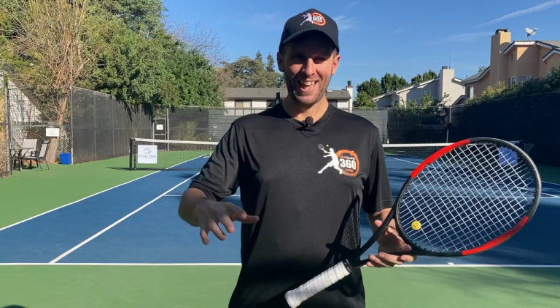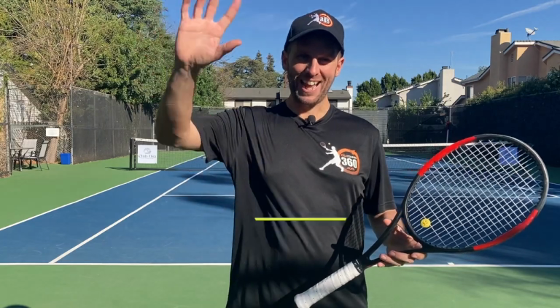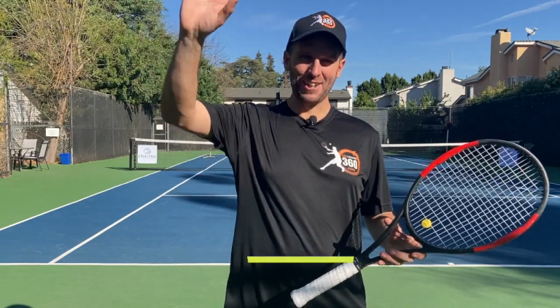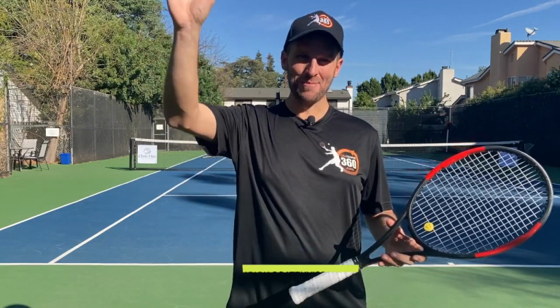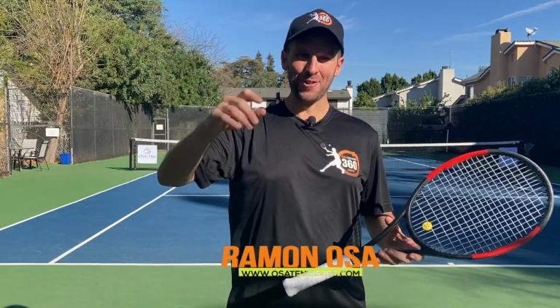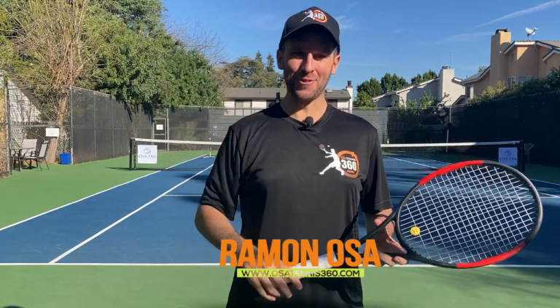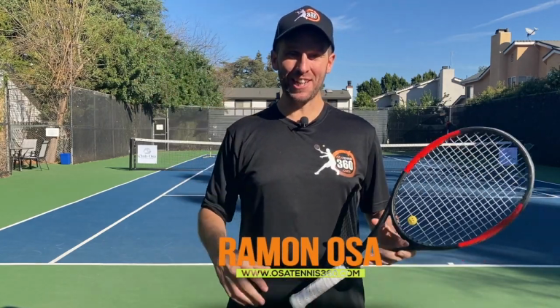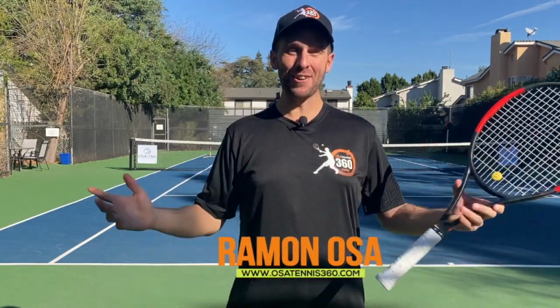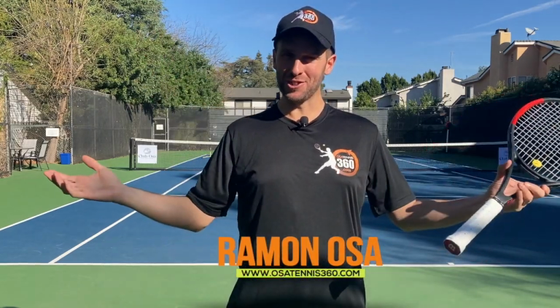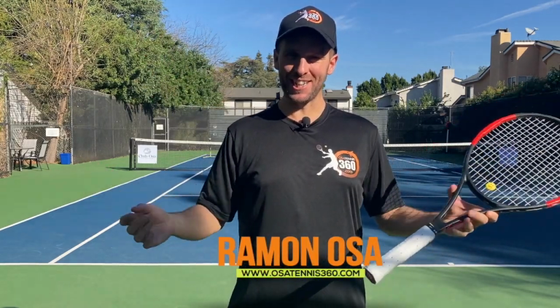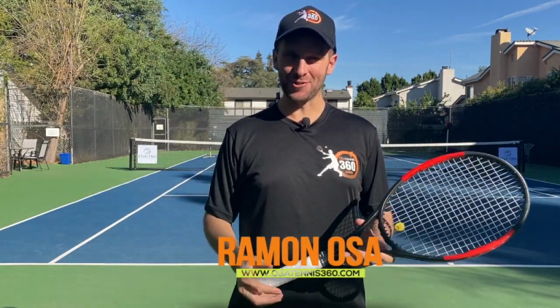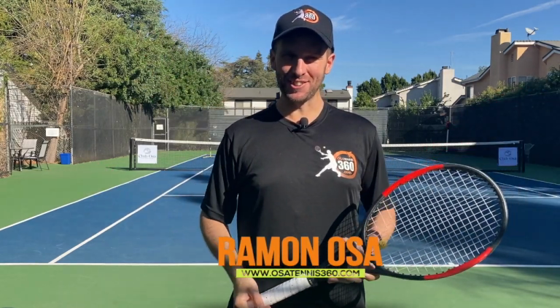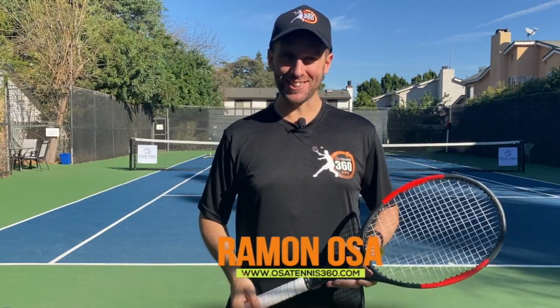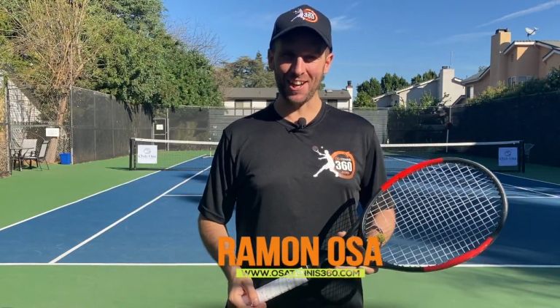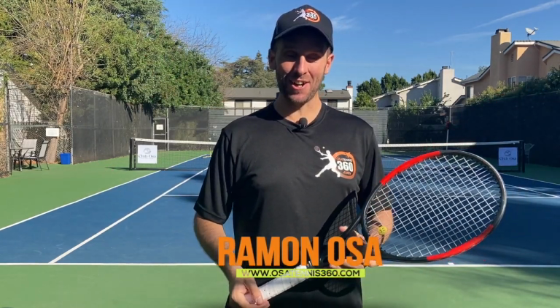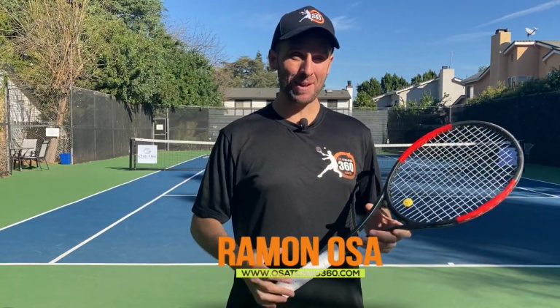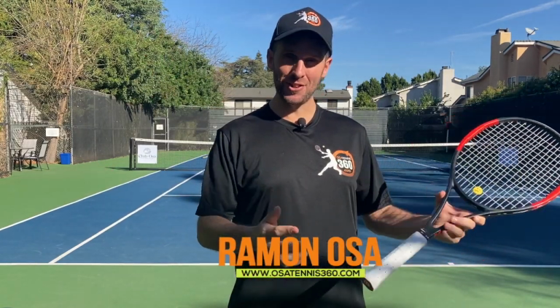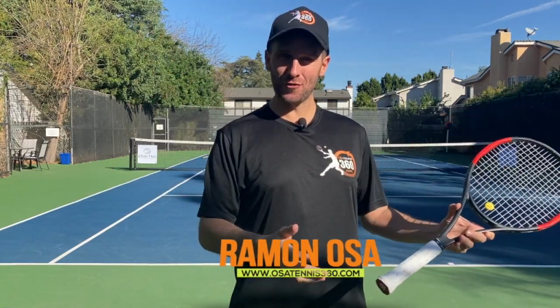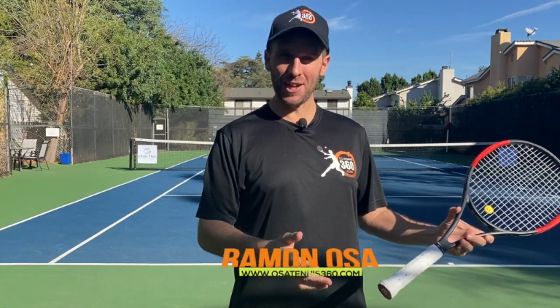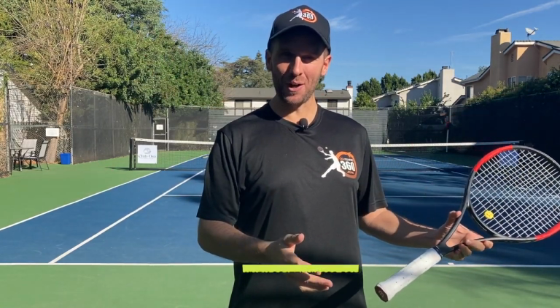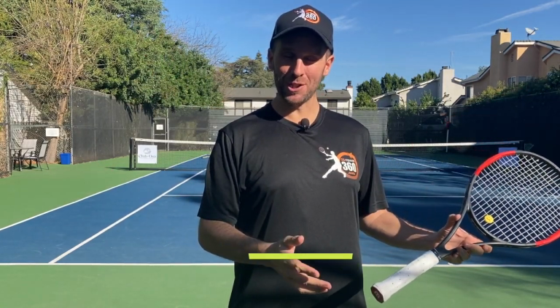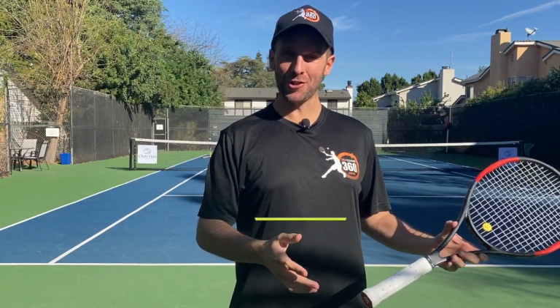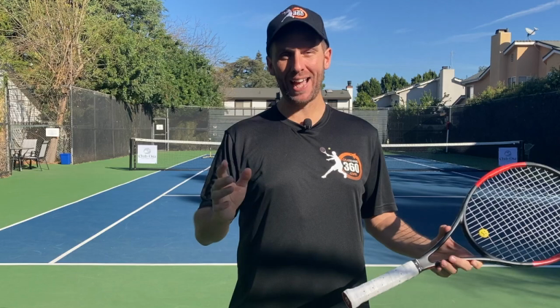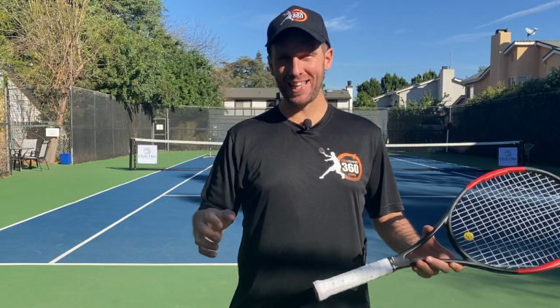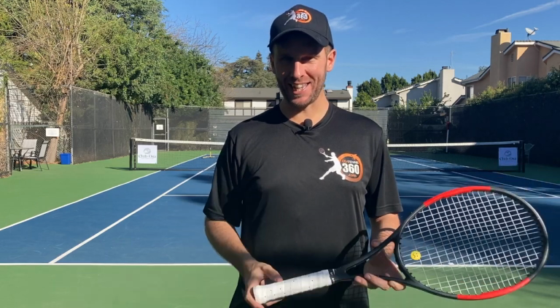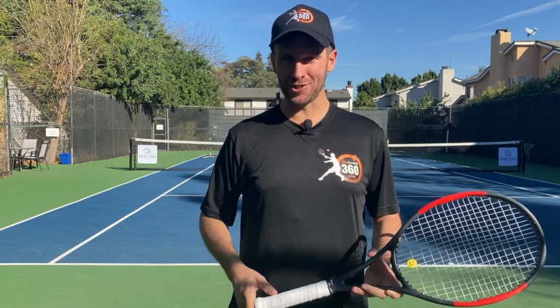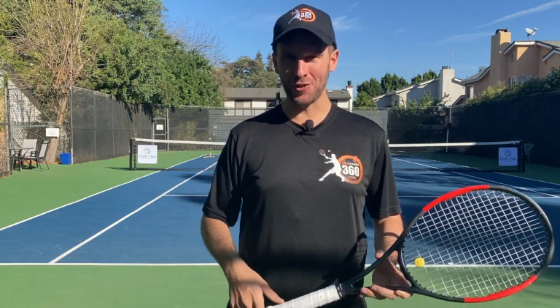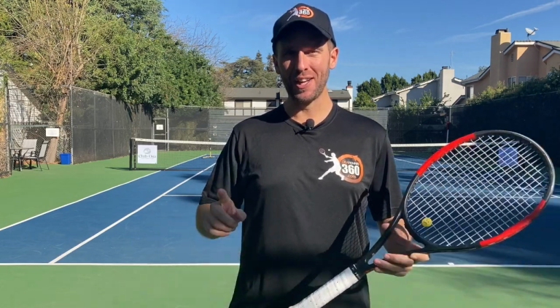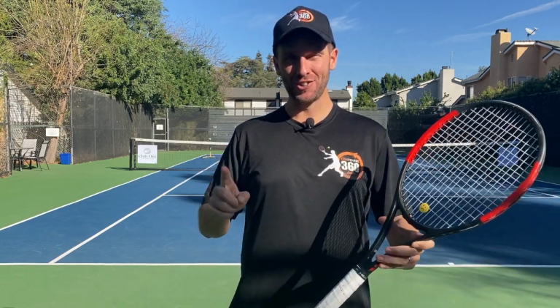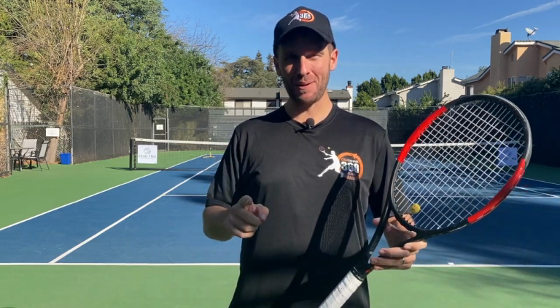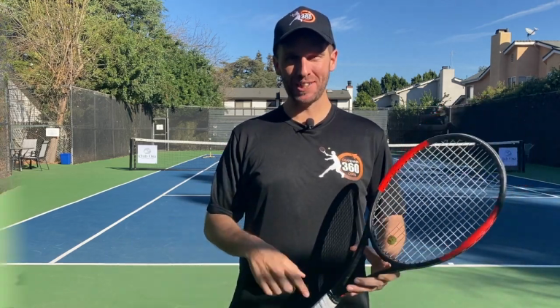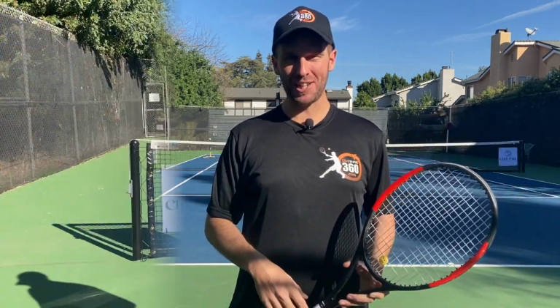Hey there, Ramon Osa with you here, OsaTennis360.com, and in this video I'm going to show you how to hit a kick serve step by step.